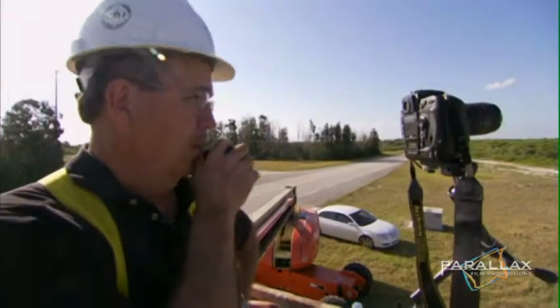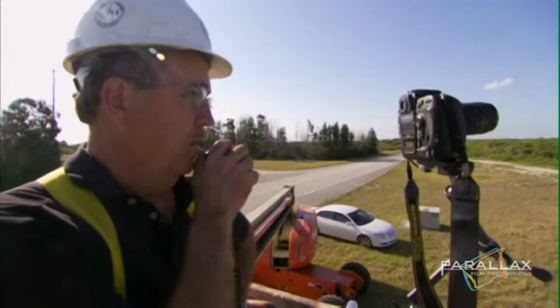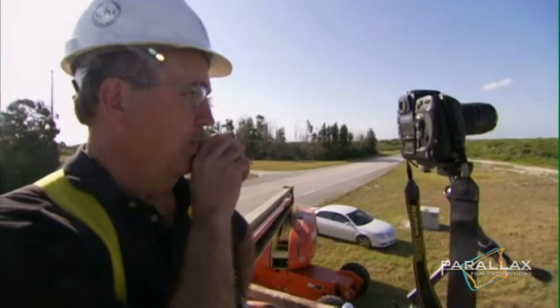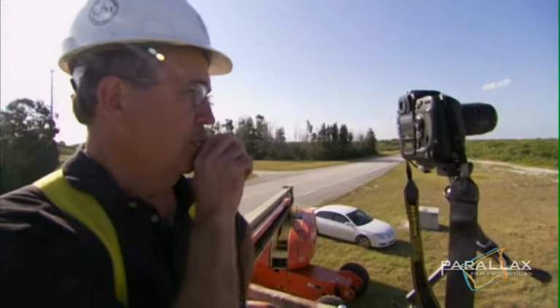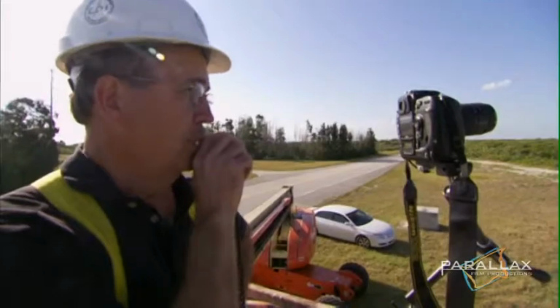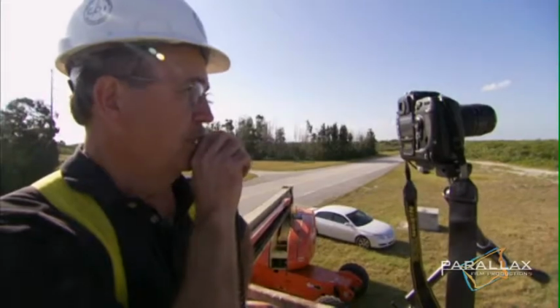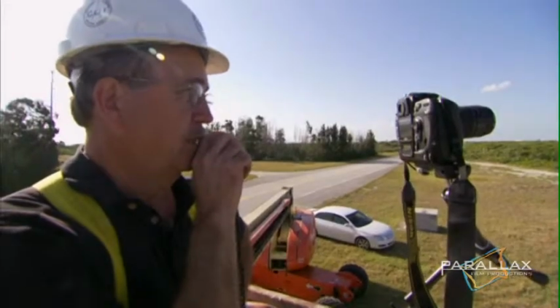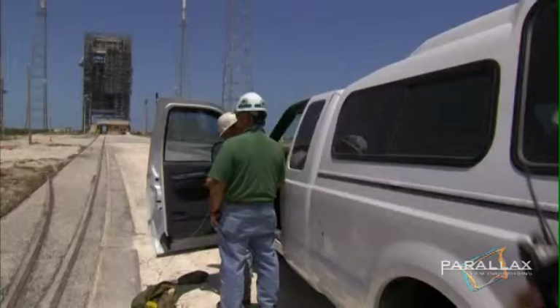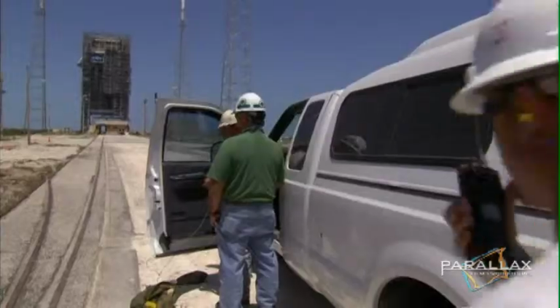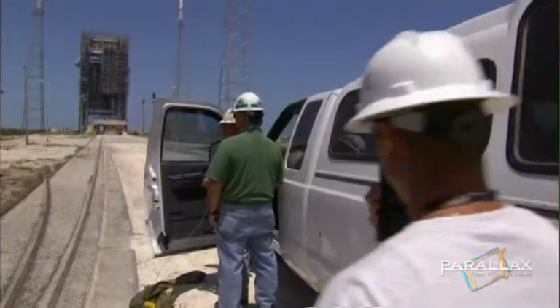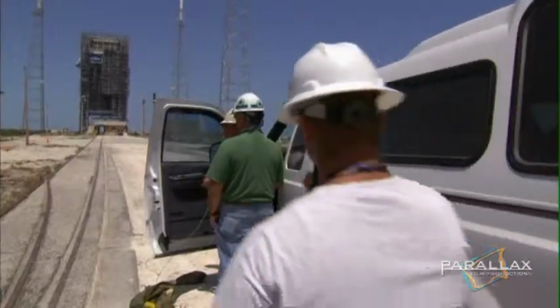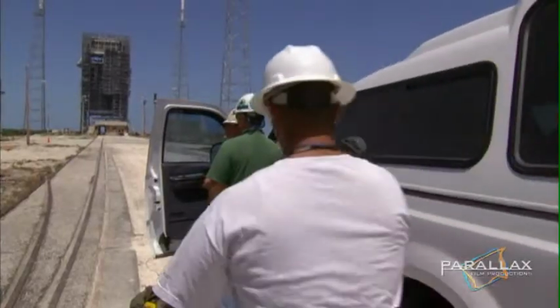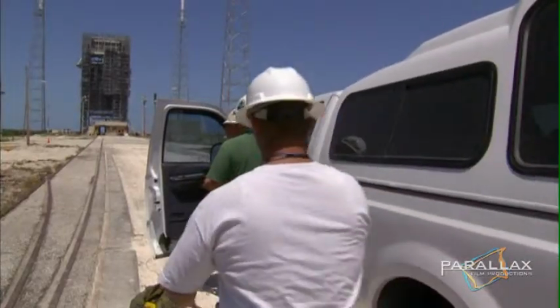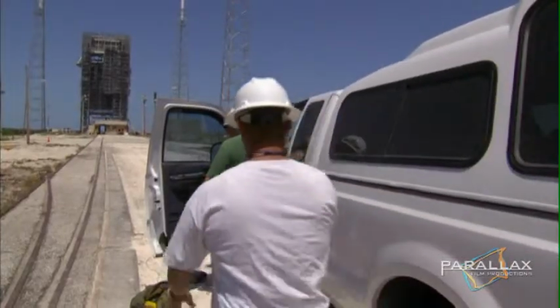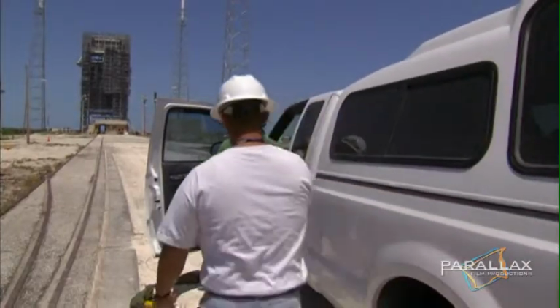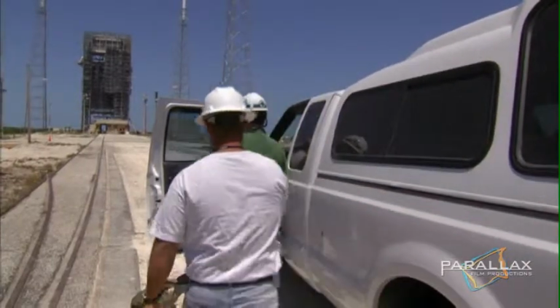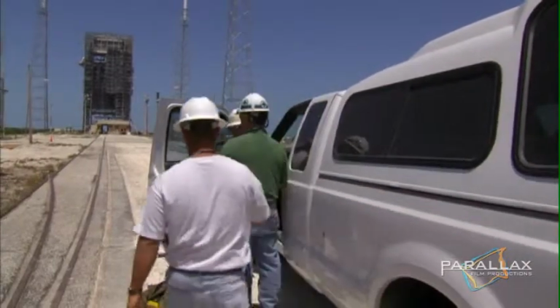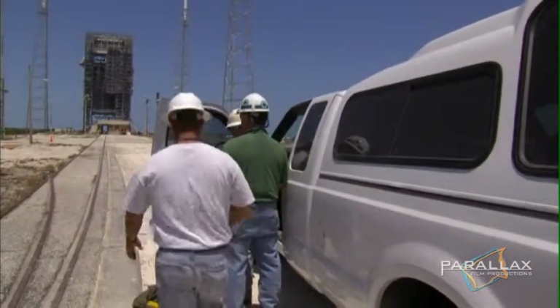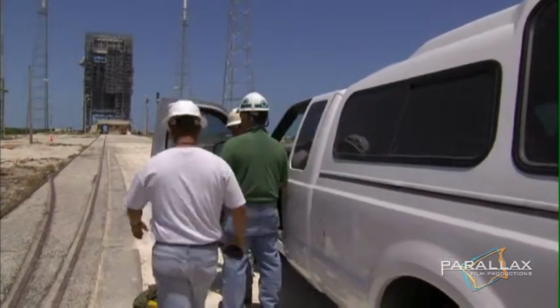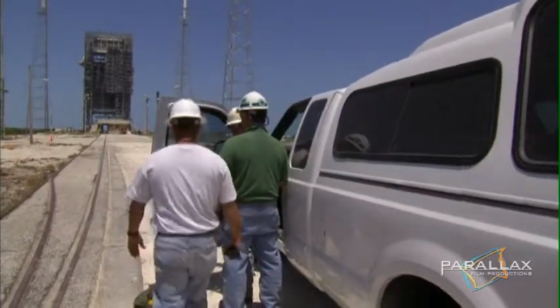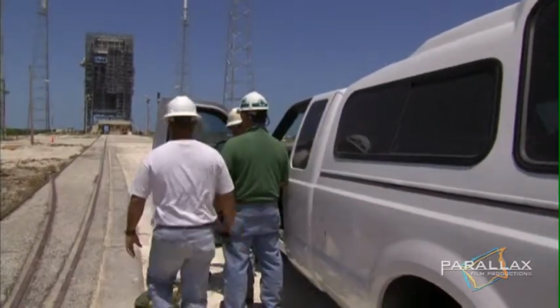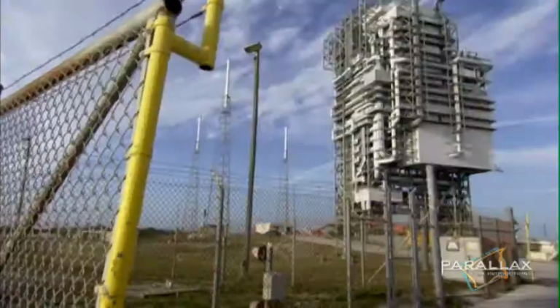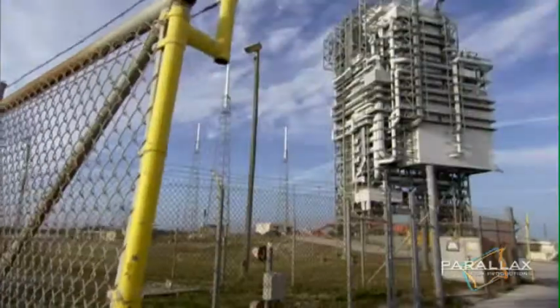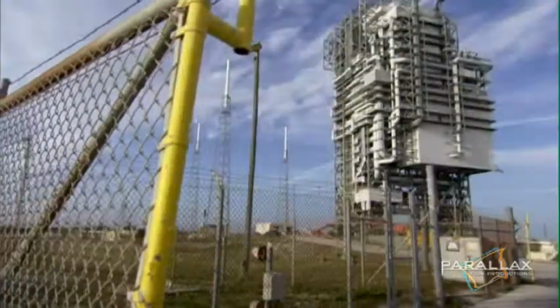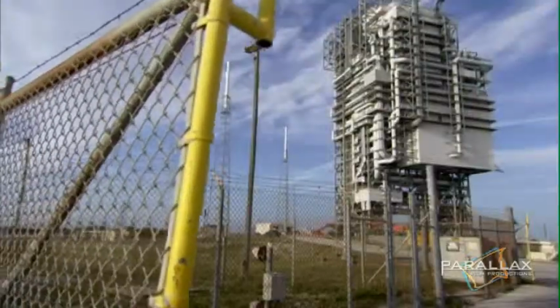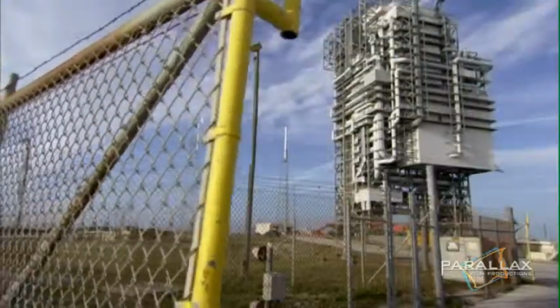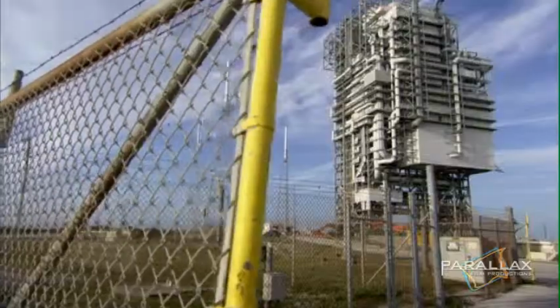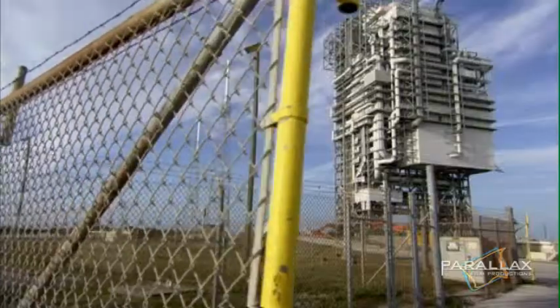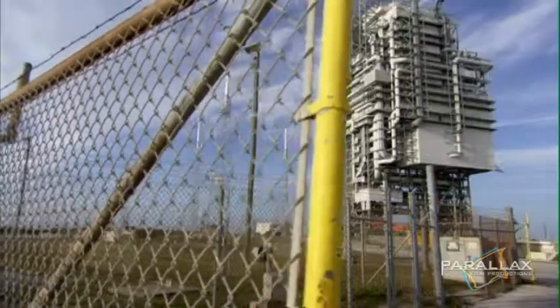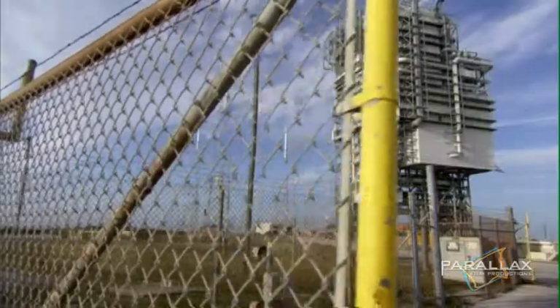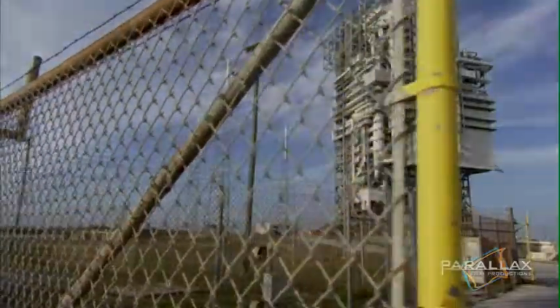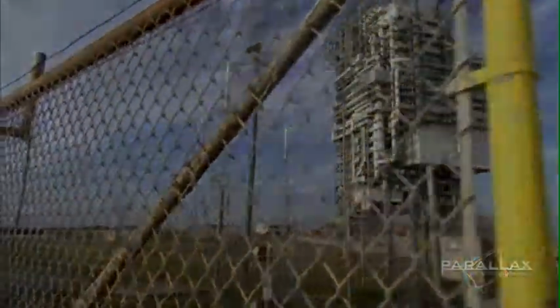Okay, here we go, Stacey. 30 seconds to implosion. The Air Force locks the site down.